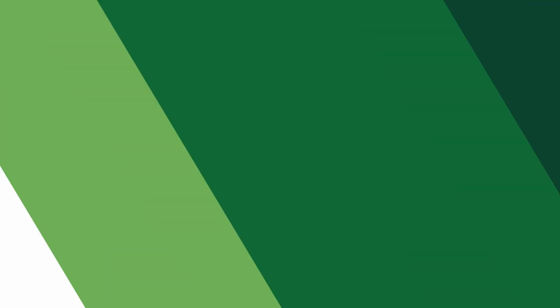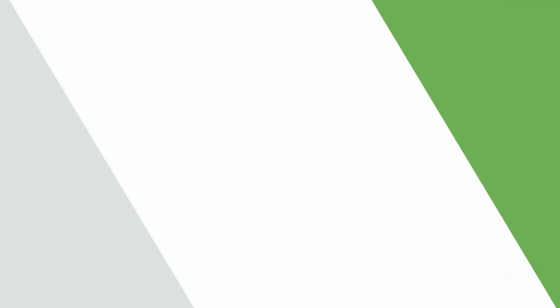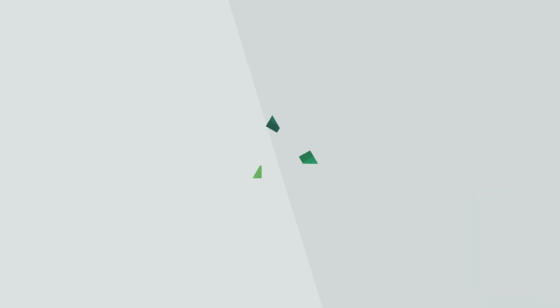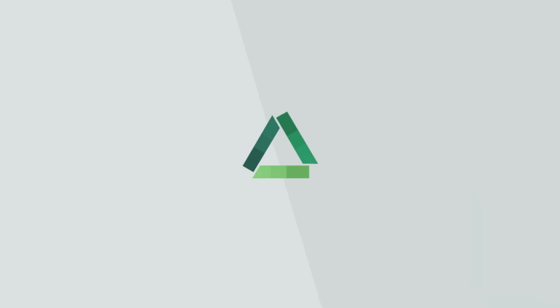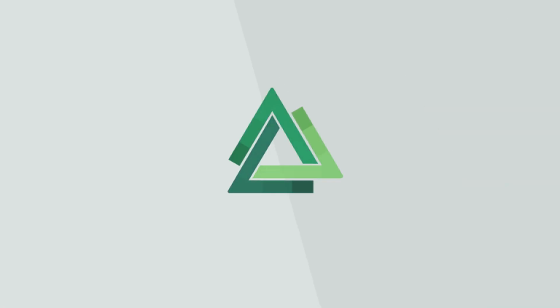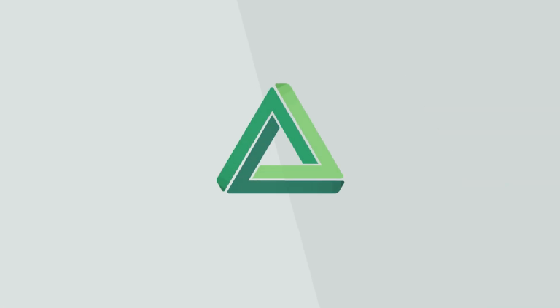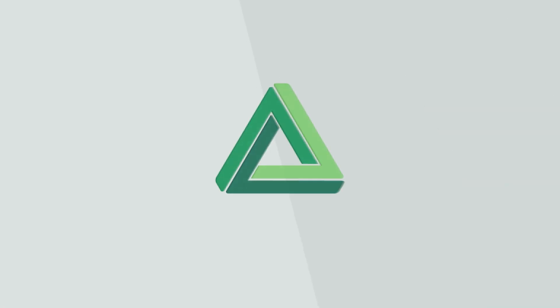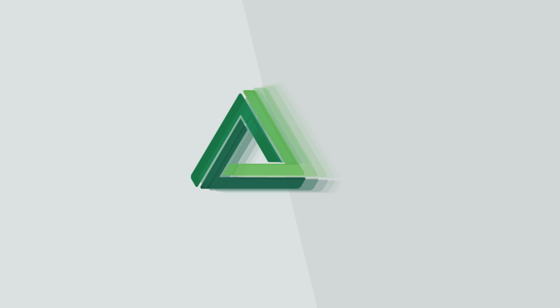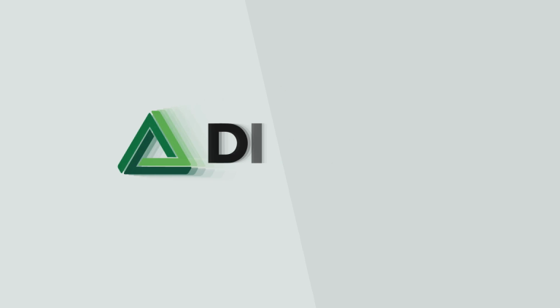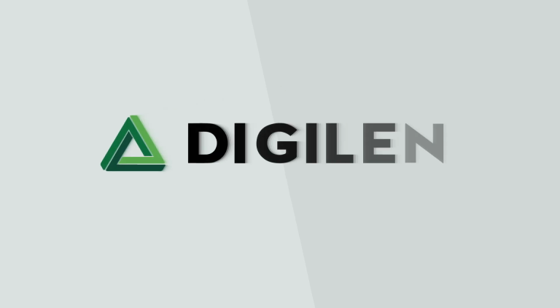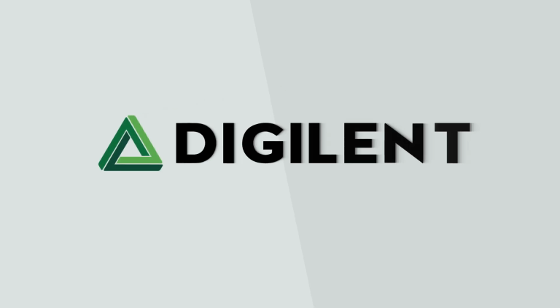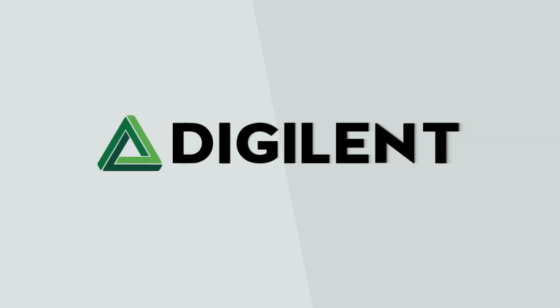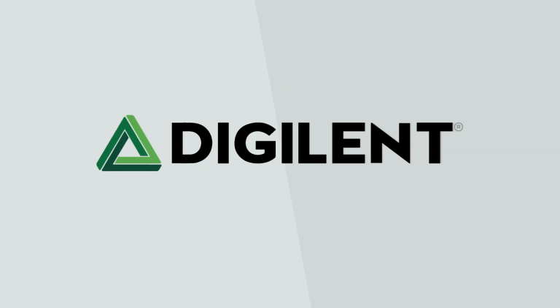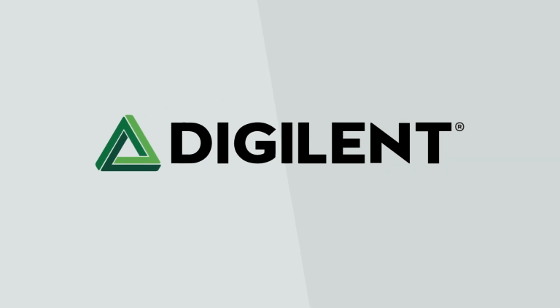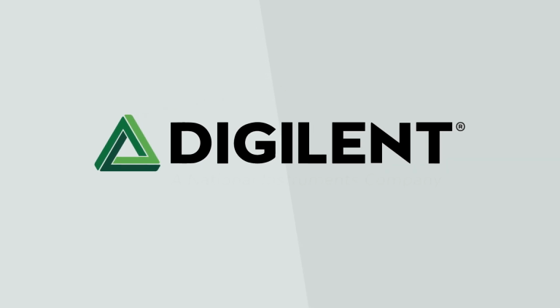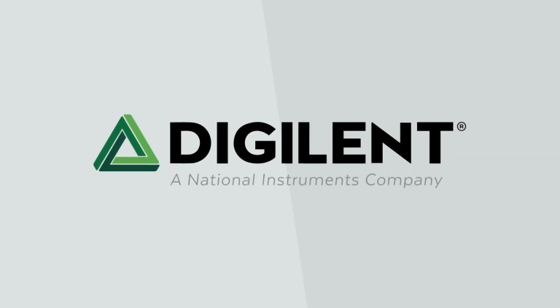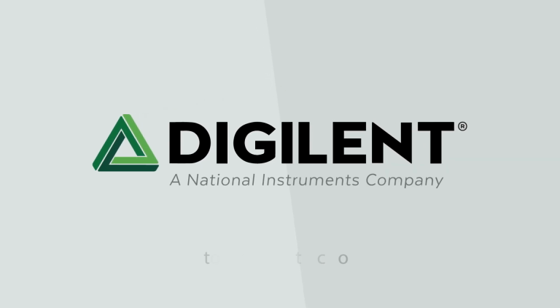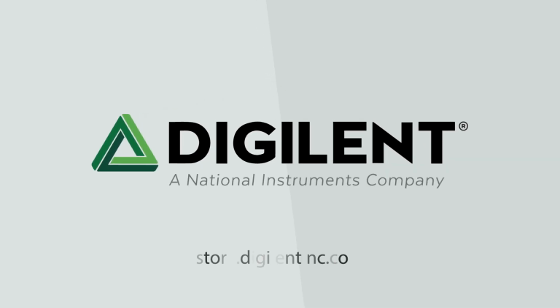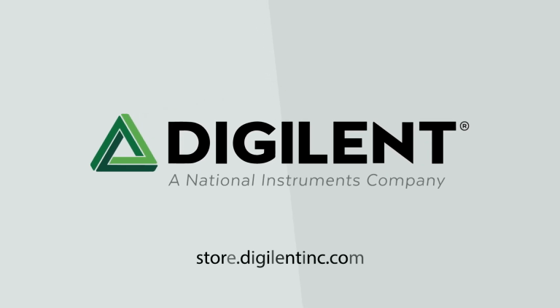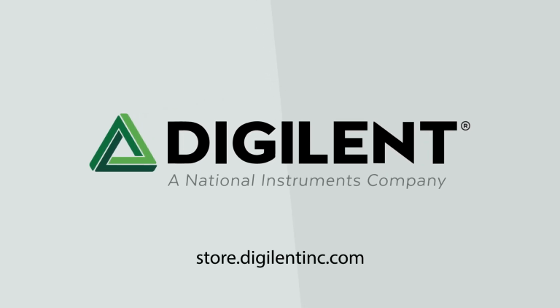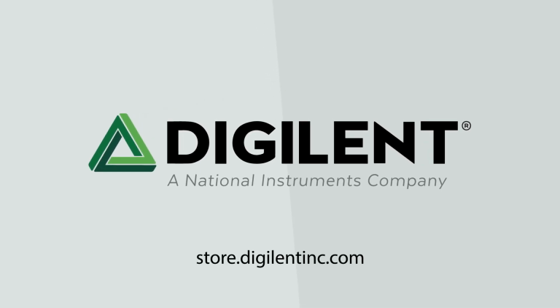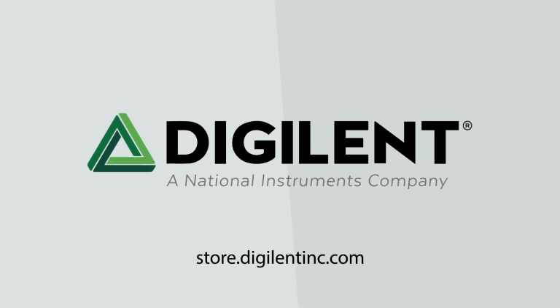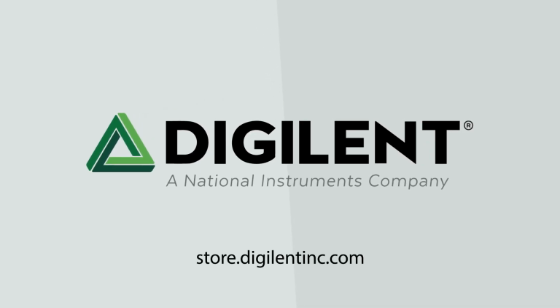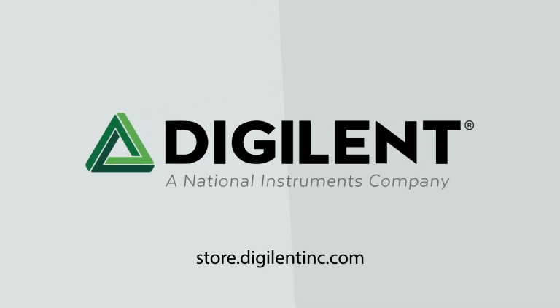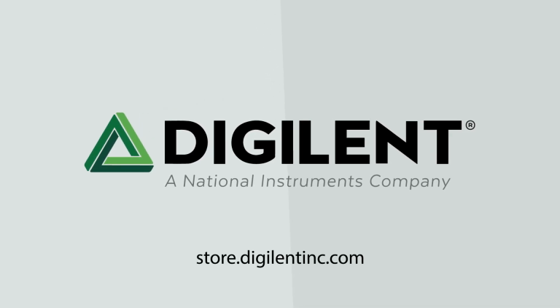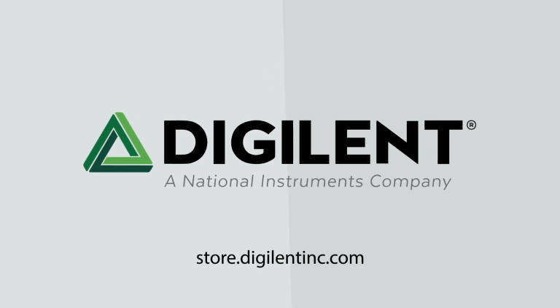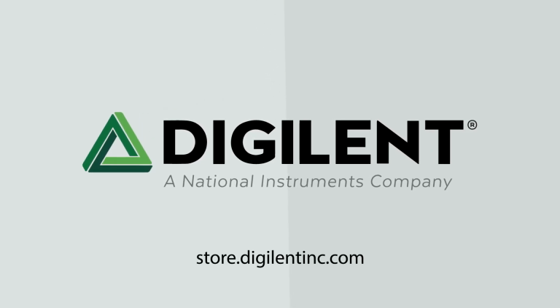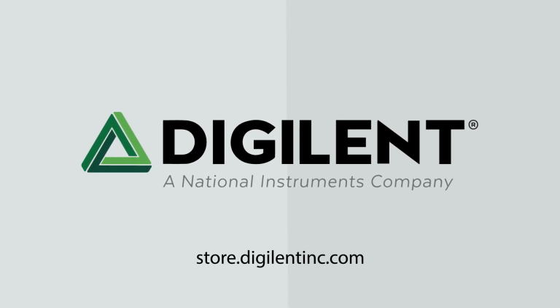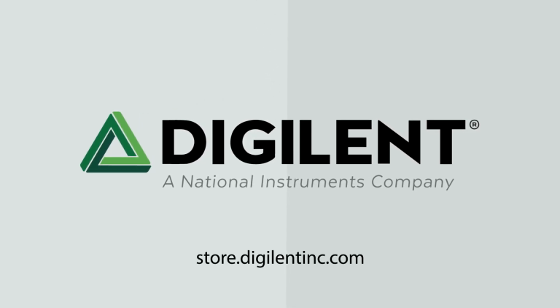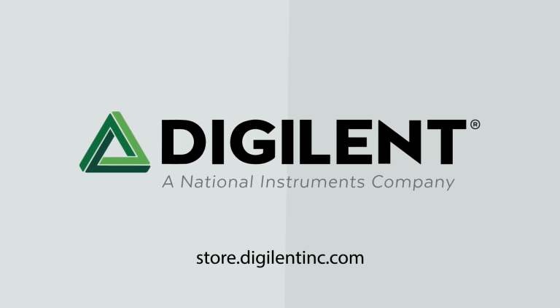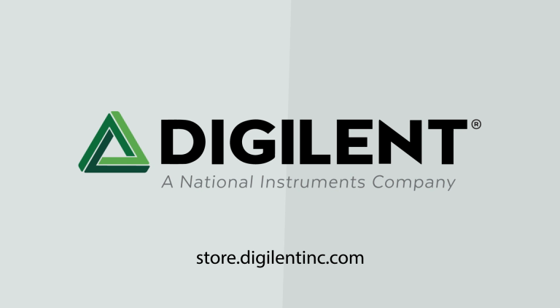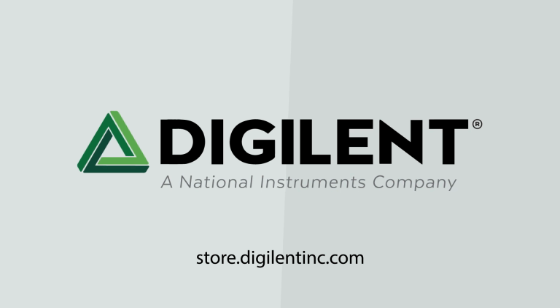To learn more about the simplicity and performance offered by Digilent's Eclipse Z7, visit store.digilentinc.com.